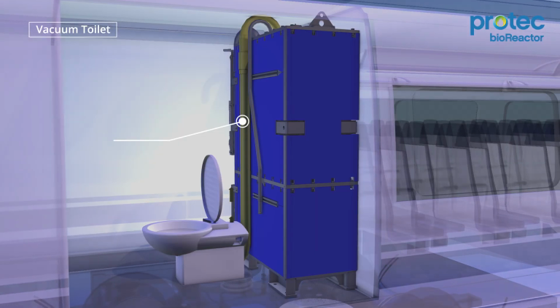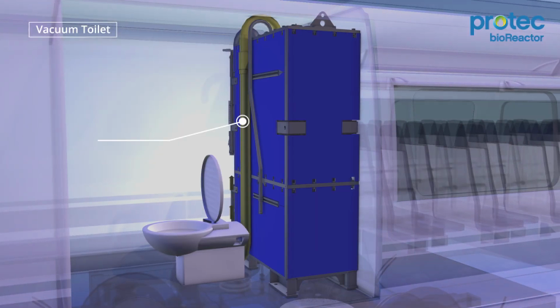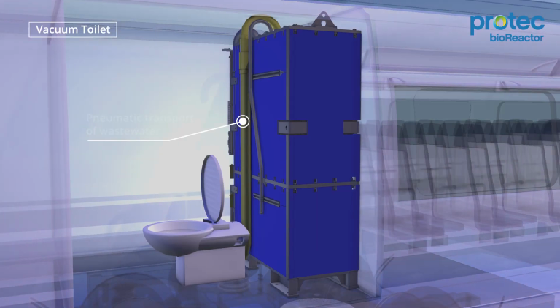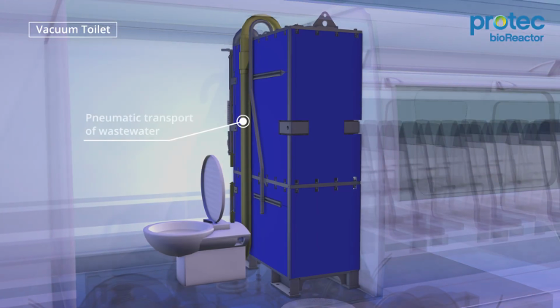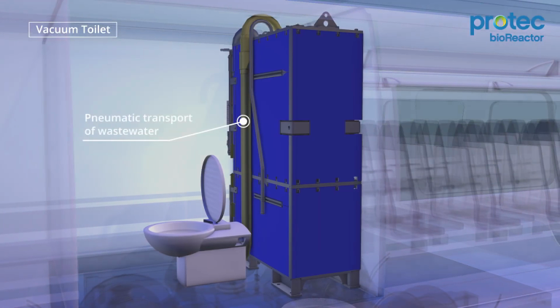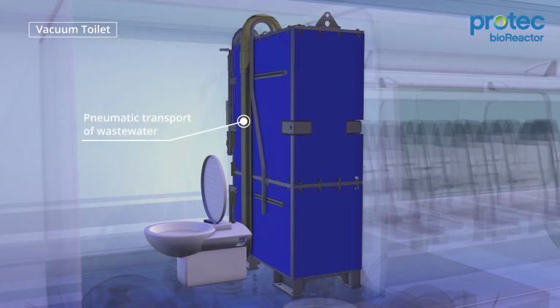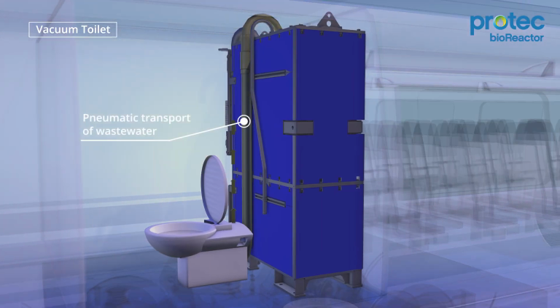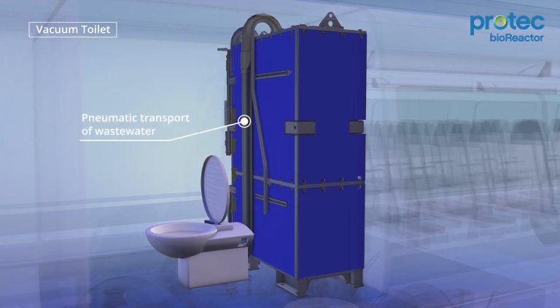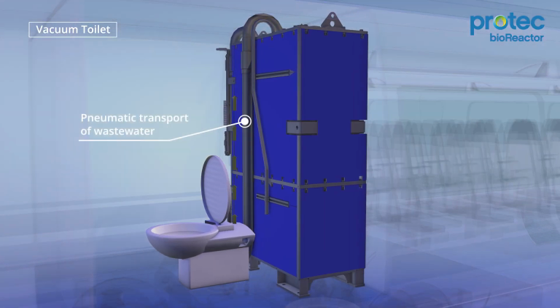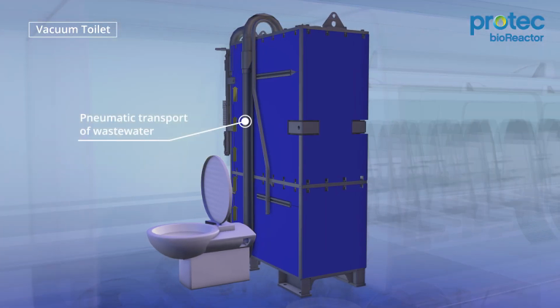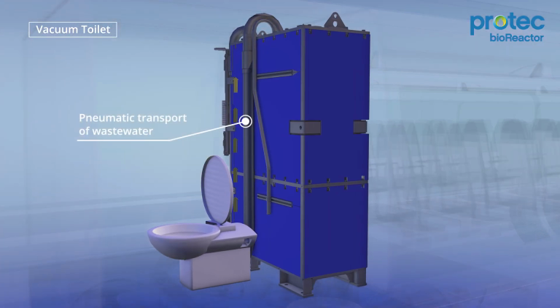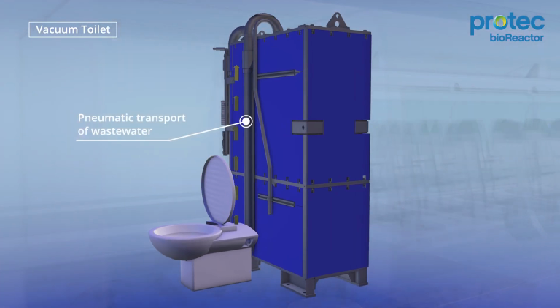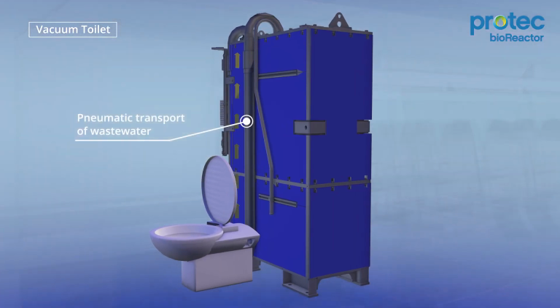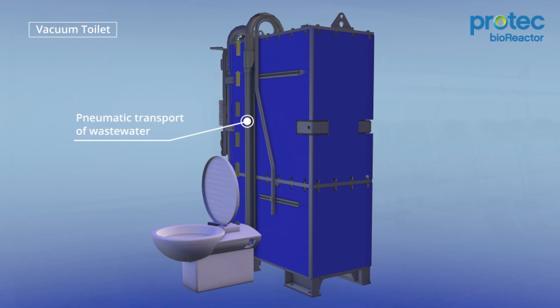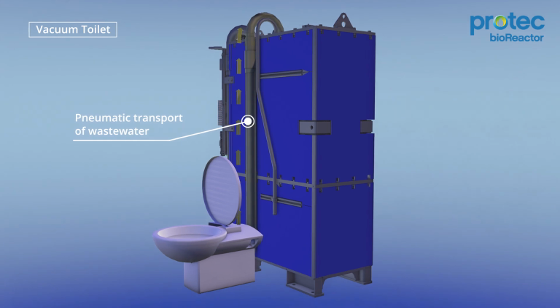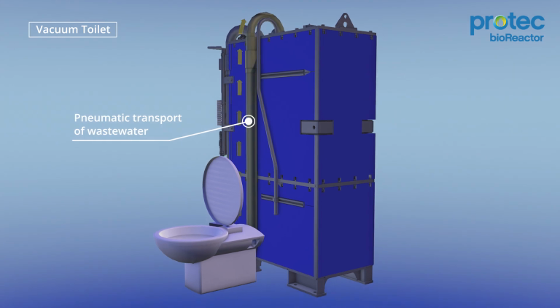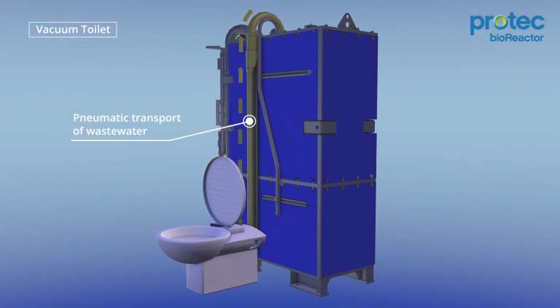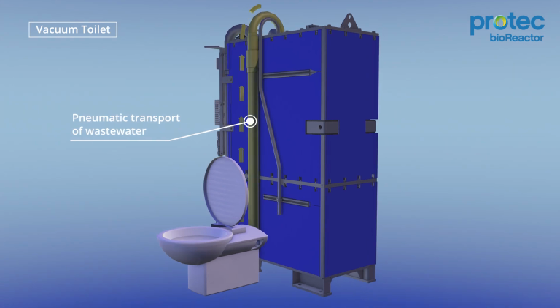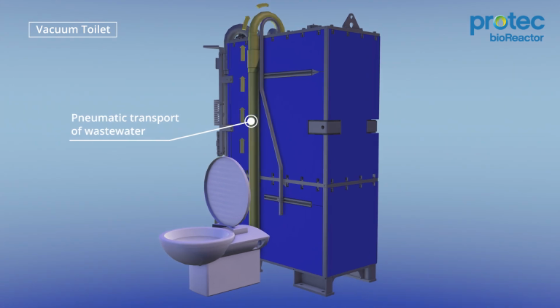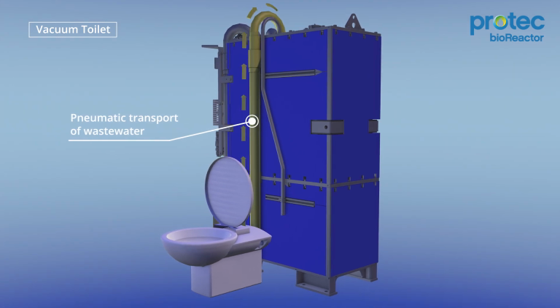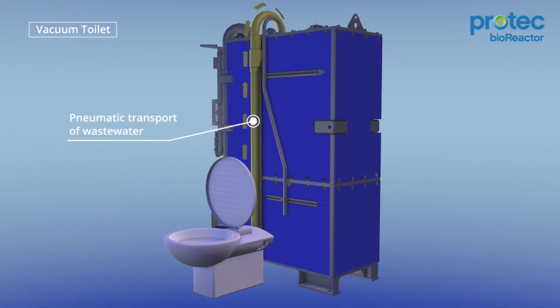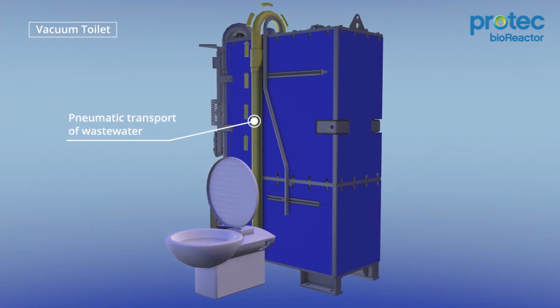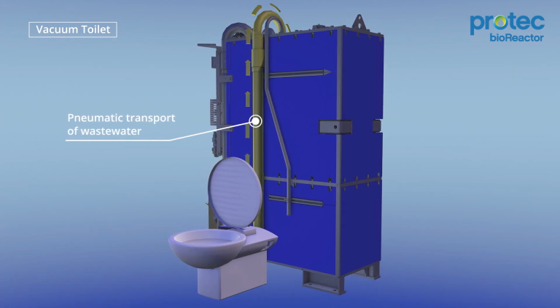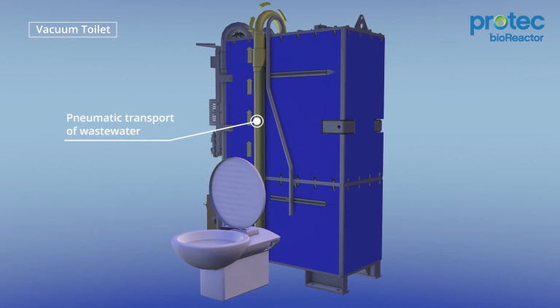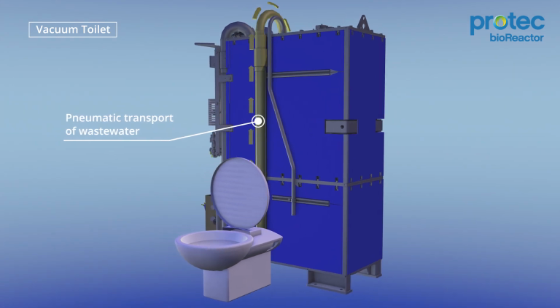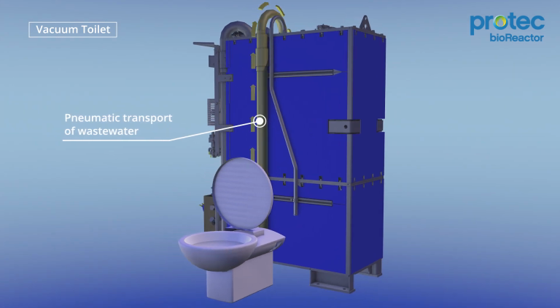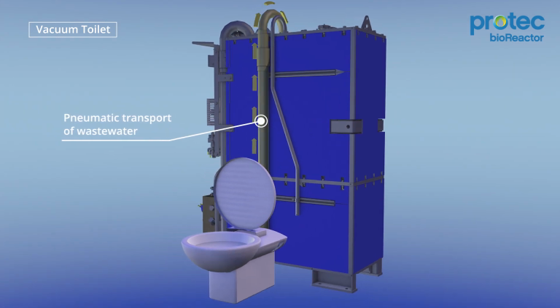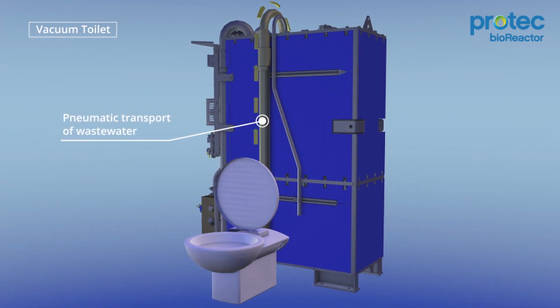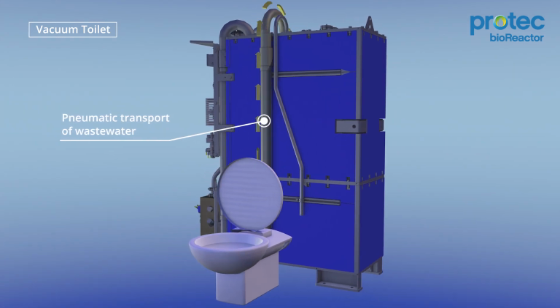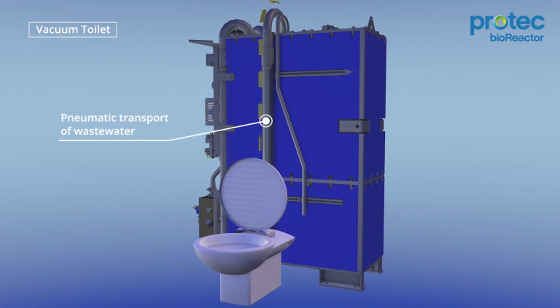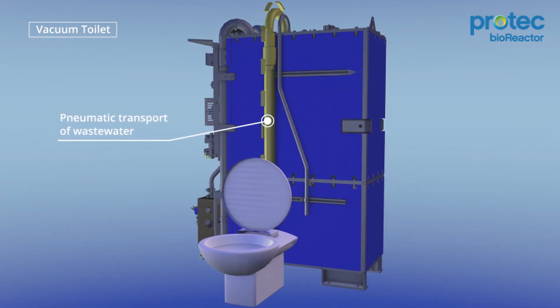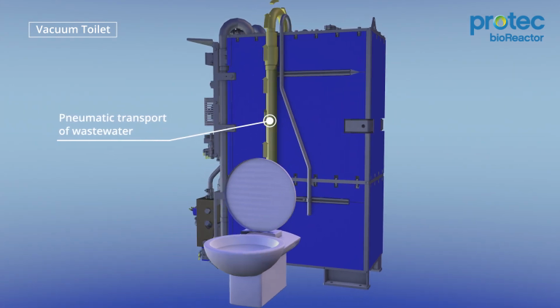In the Bioreactor, the toilet wastewater is treated in a purely biological manner without chemicals.